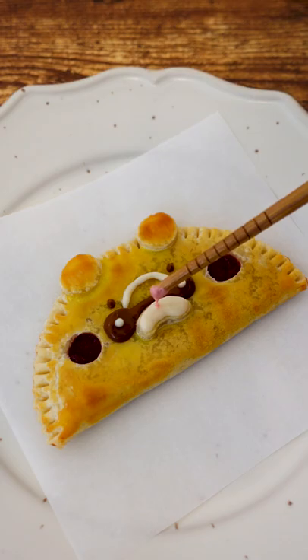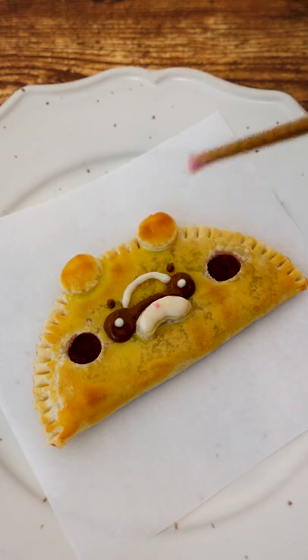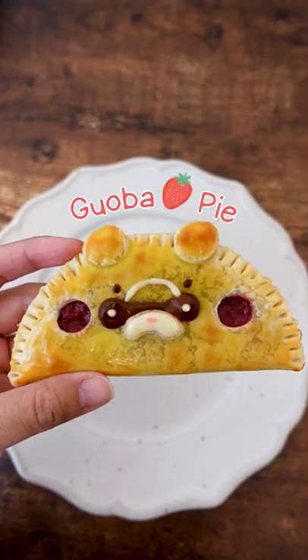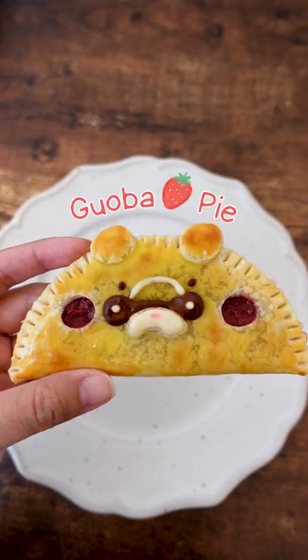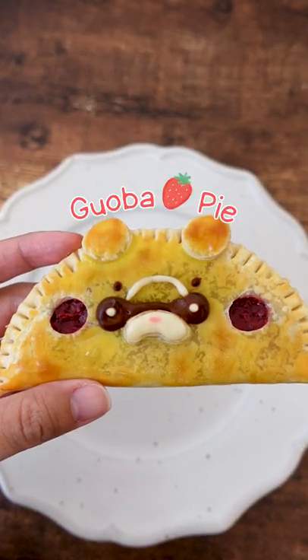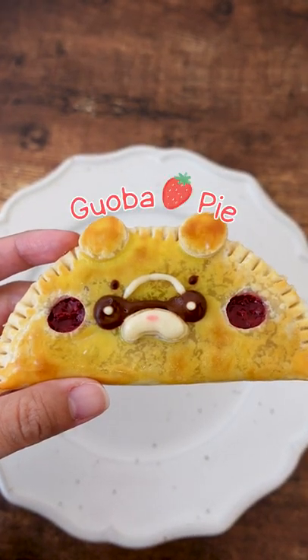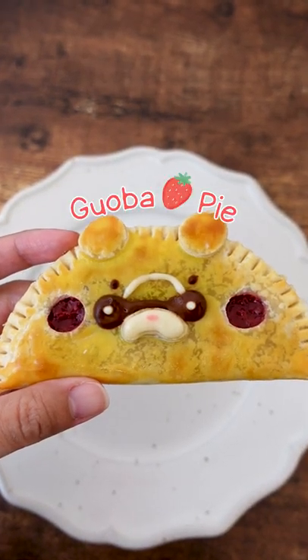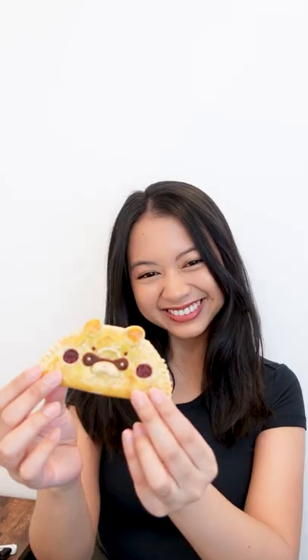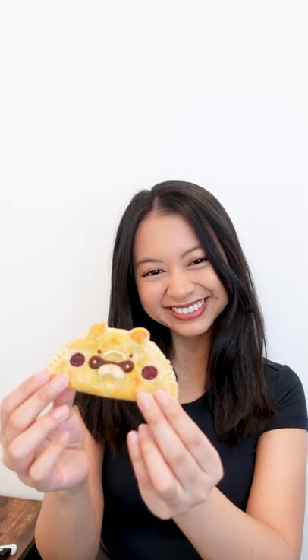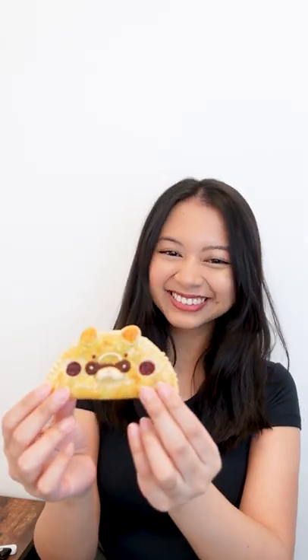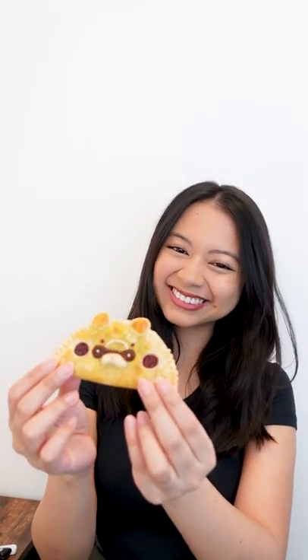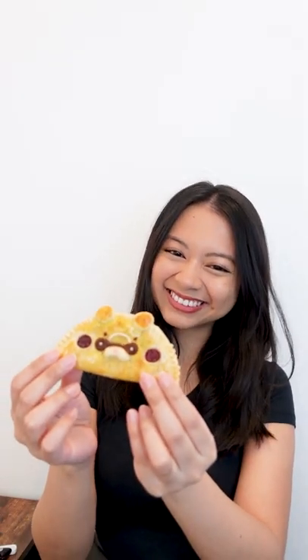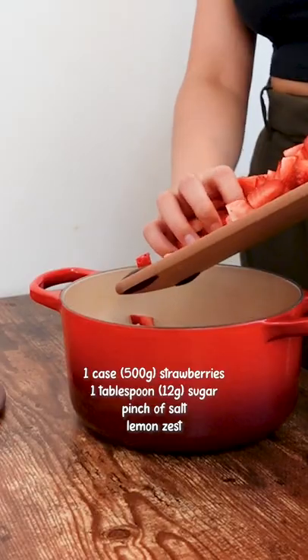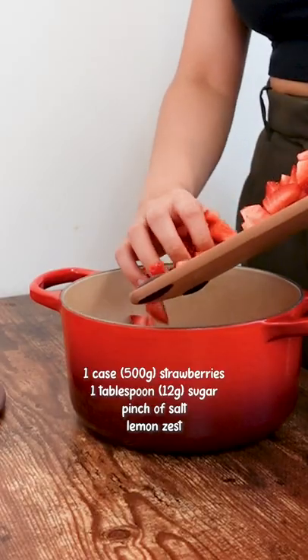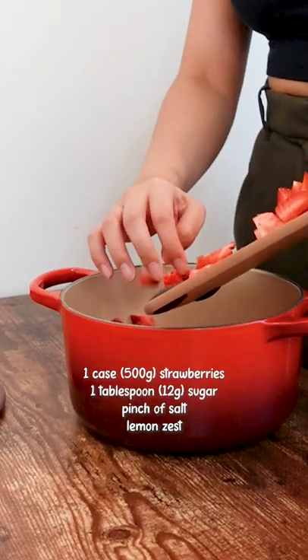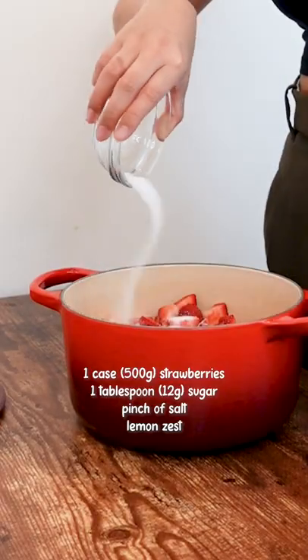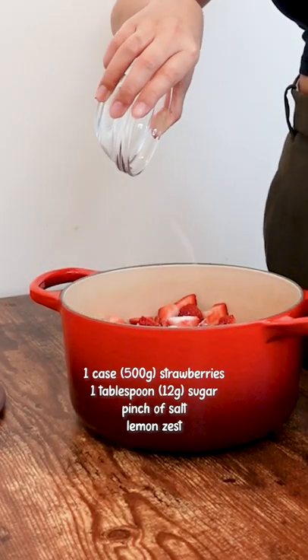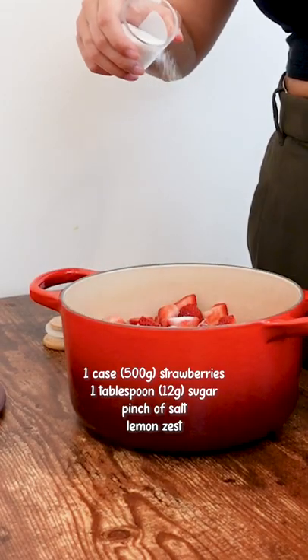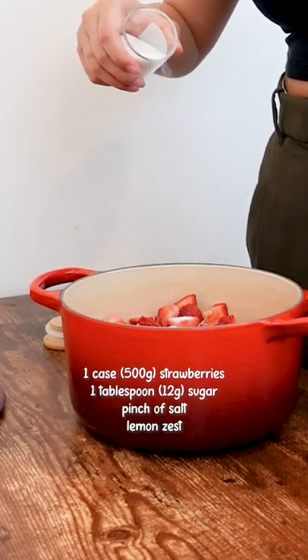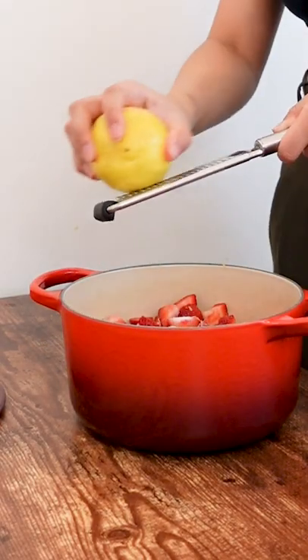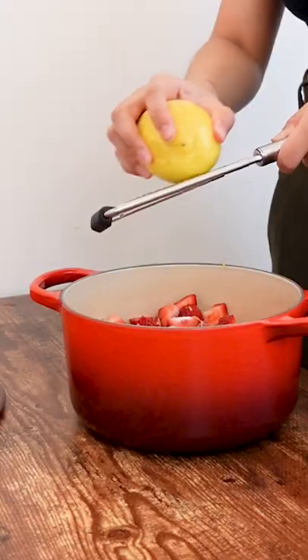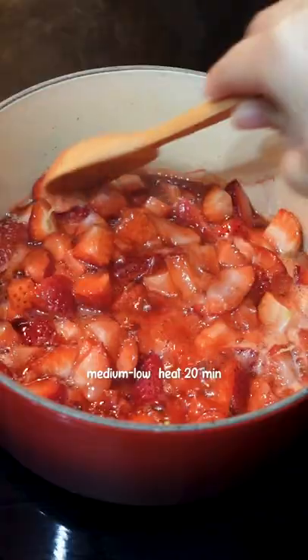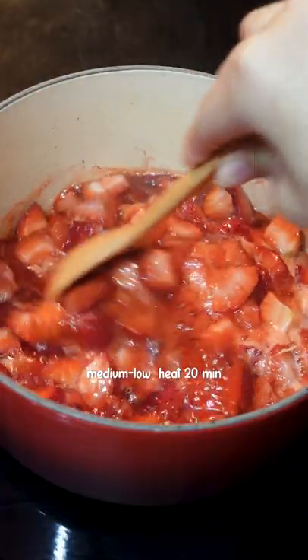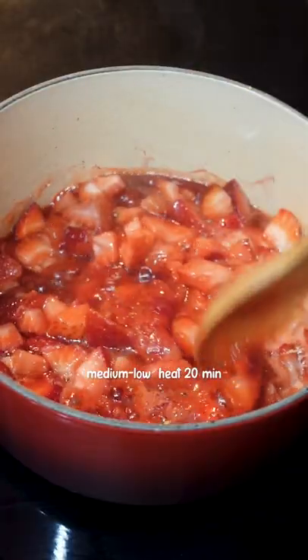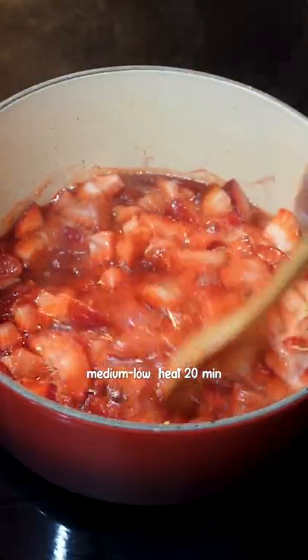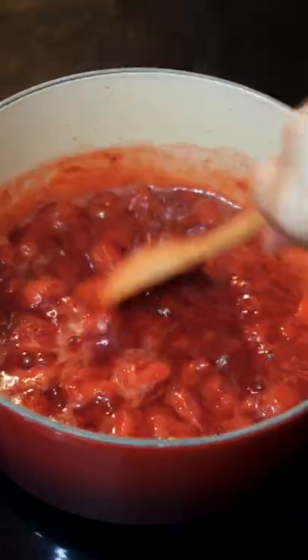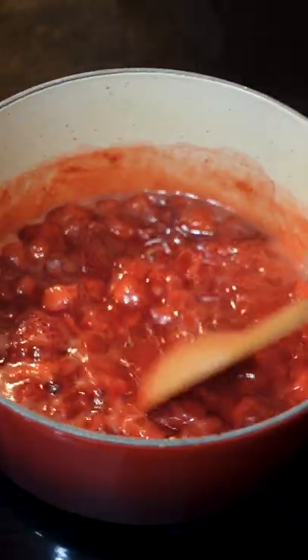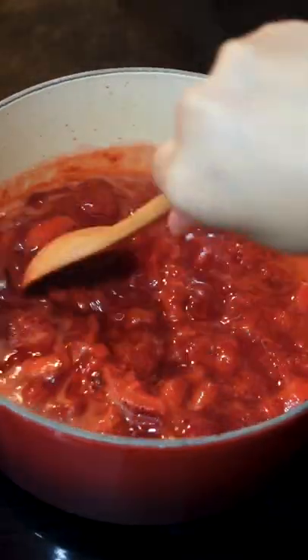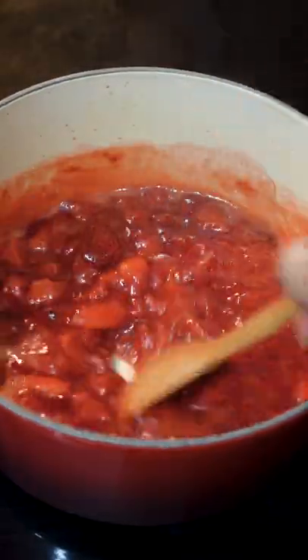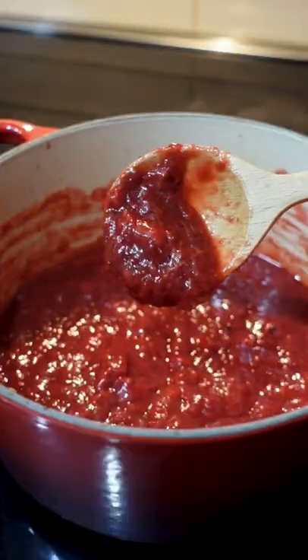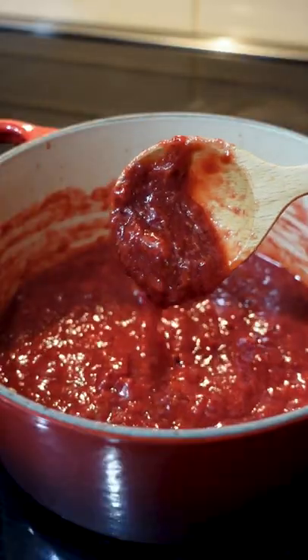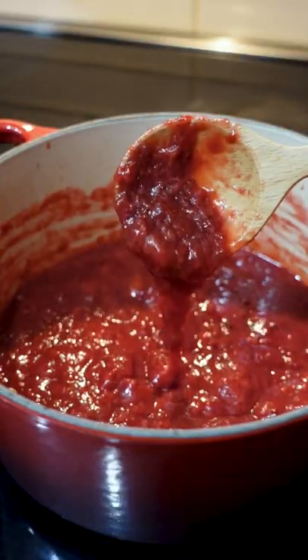Today we're making guoba pie, my favorite character. It's finally strawberry season so we'll make fresh jam. Simply cook until the sauce thickens.